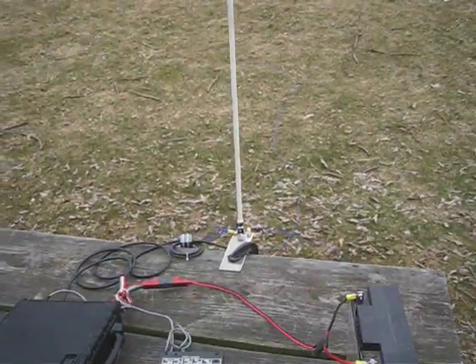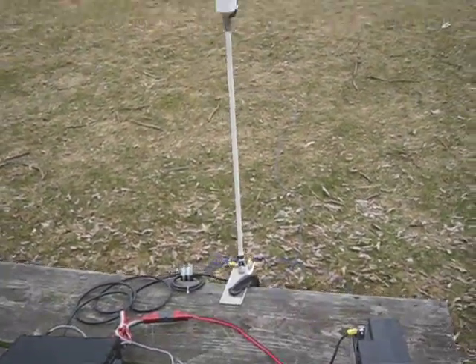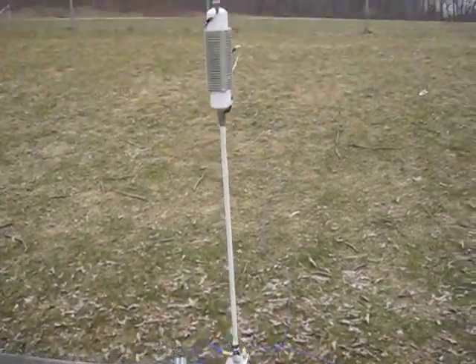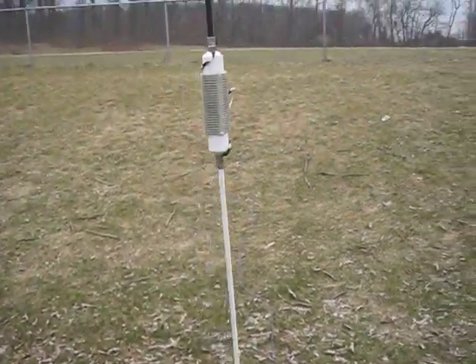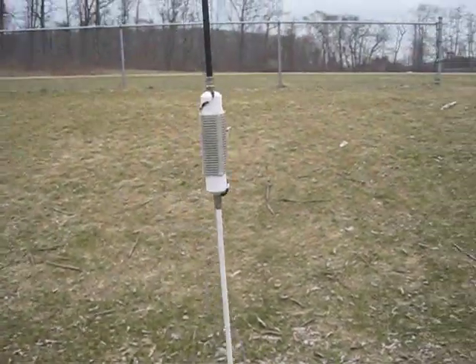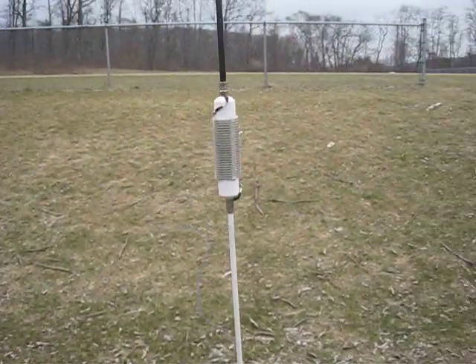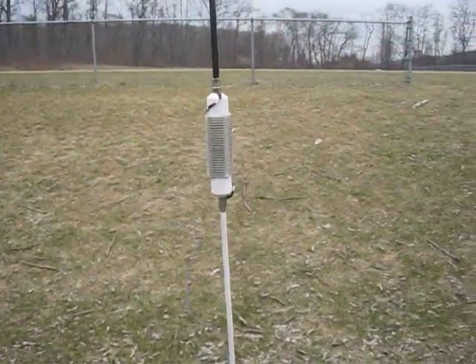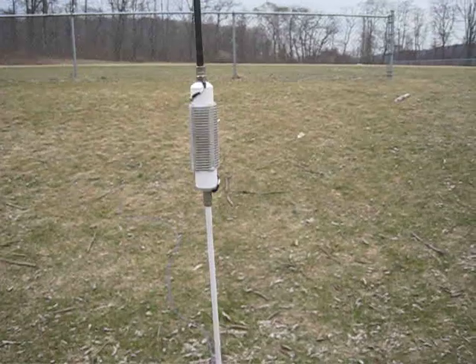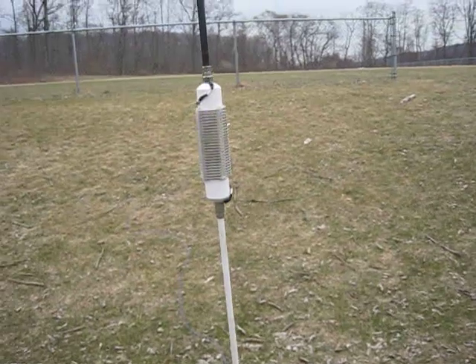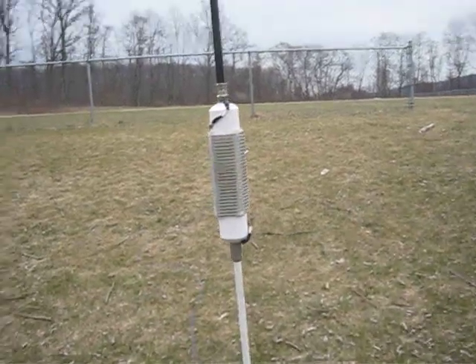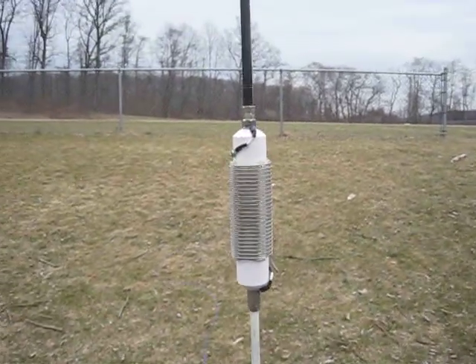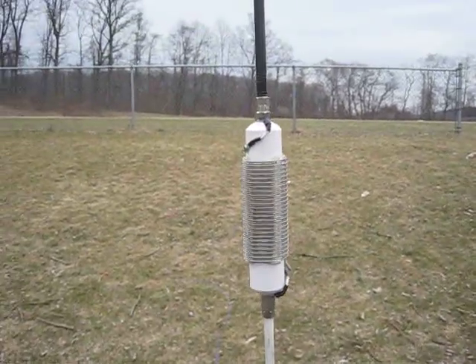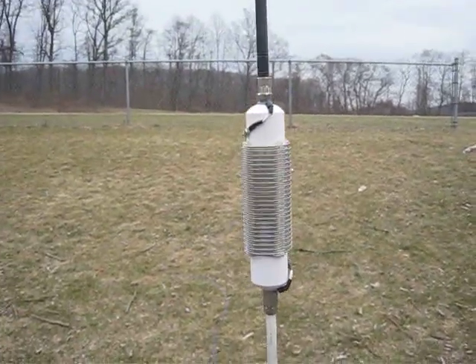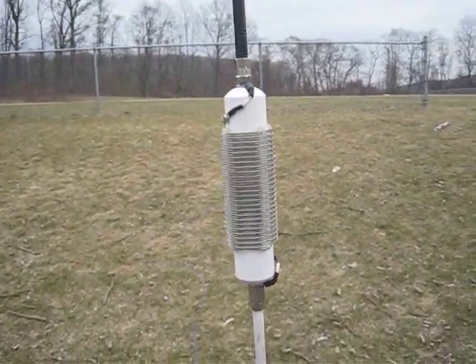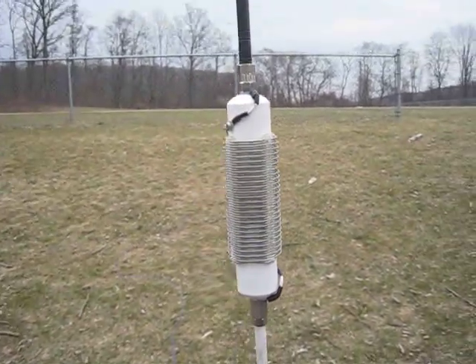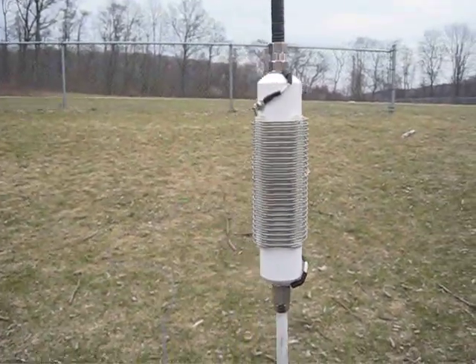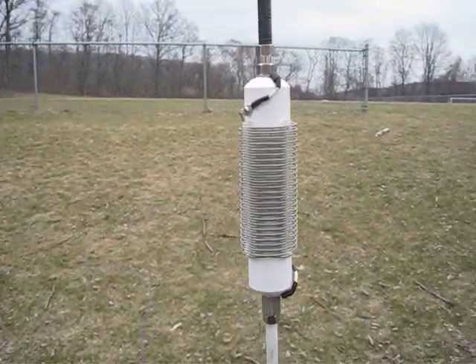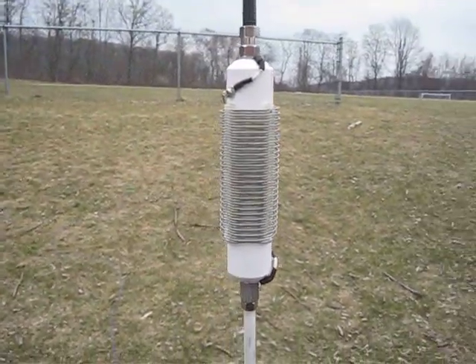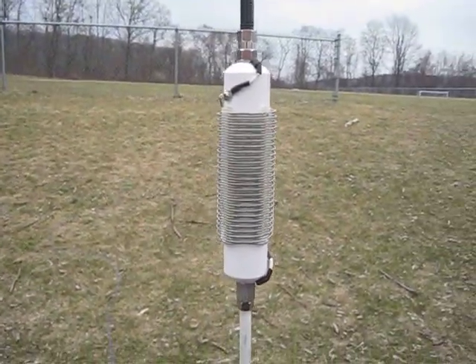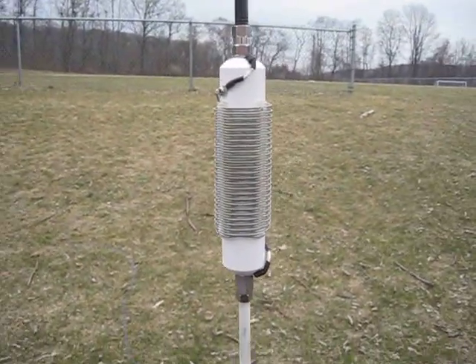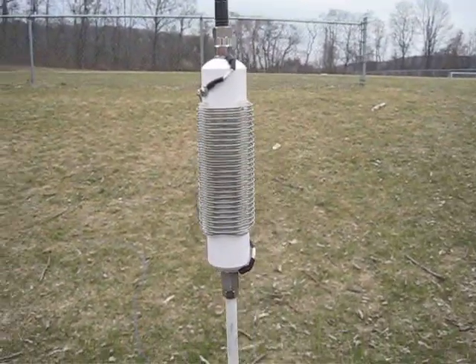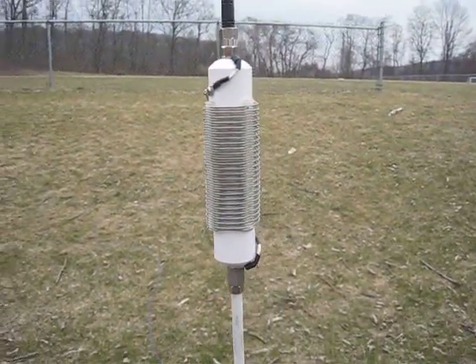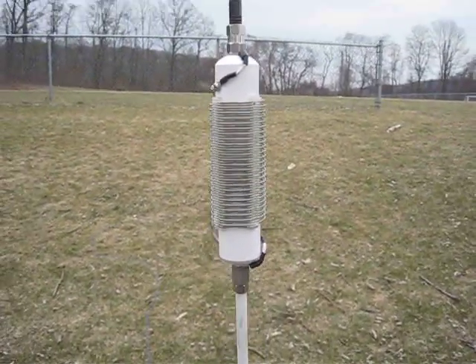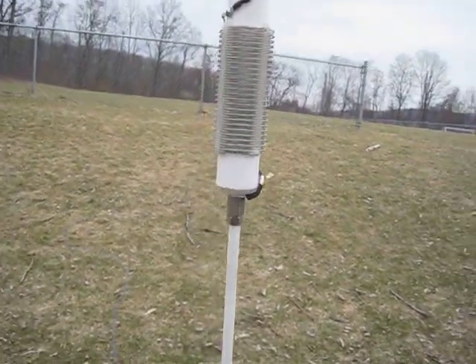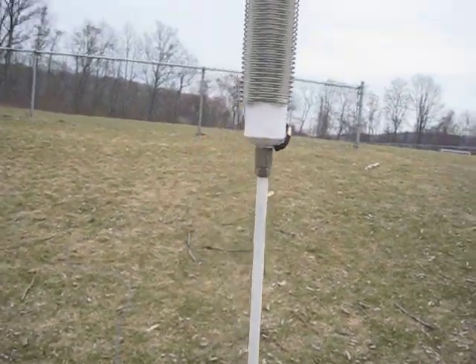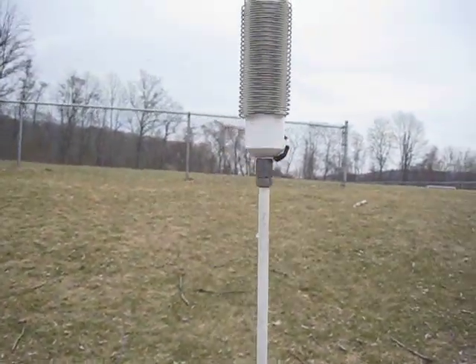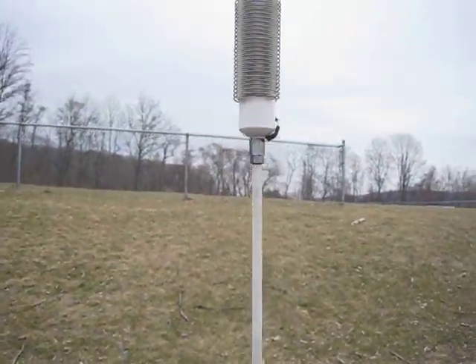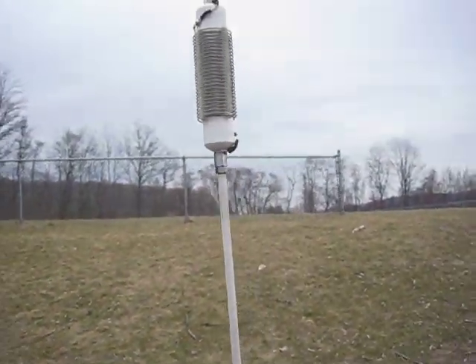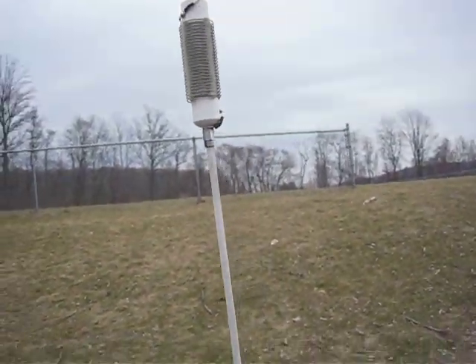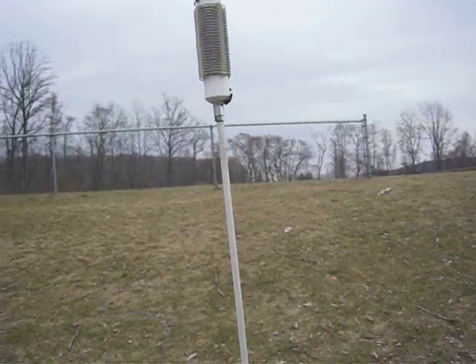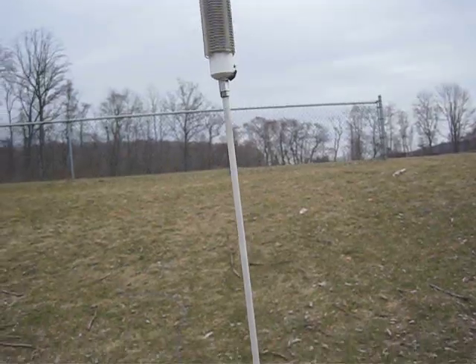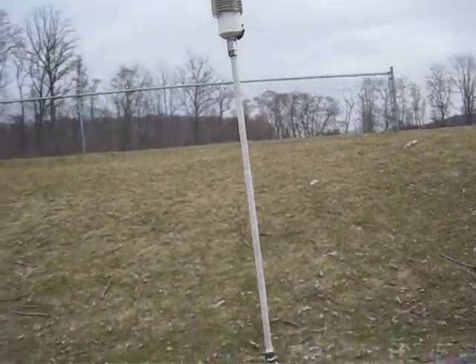I'm probably going to cut a little bit of the coil off the bottom because I'm not going to go to 60 meters — that's just wasted inductance. I could actually make another one if I want.